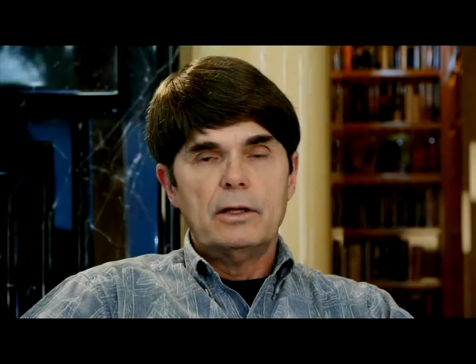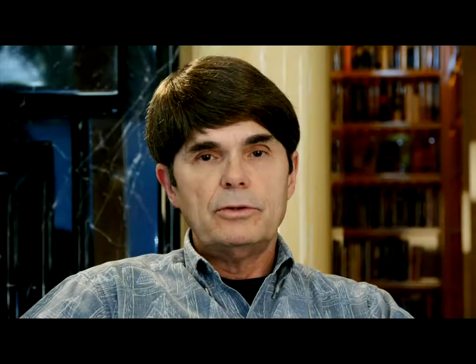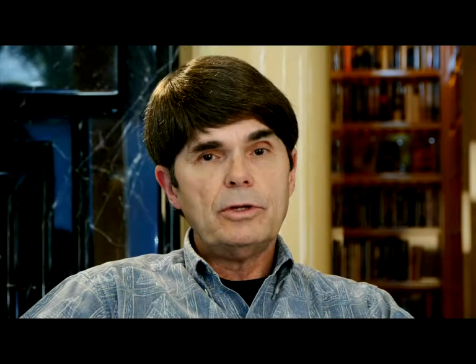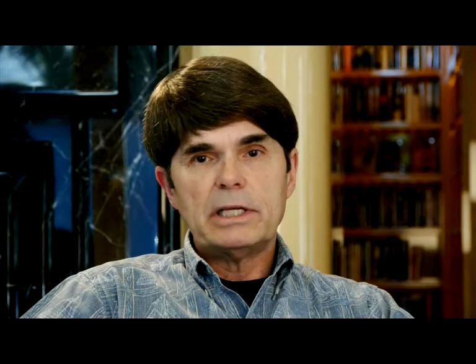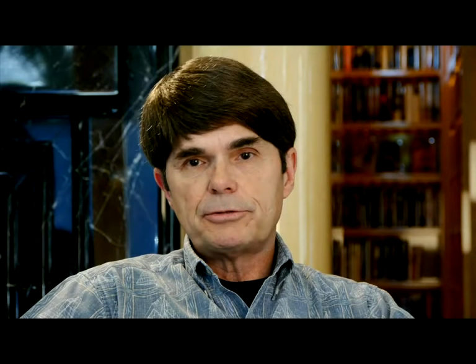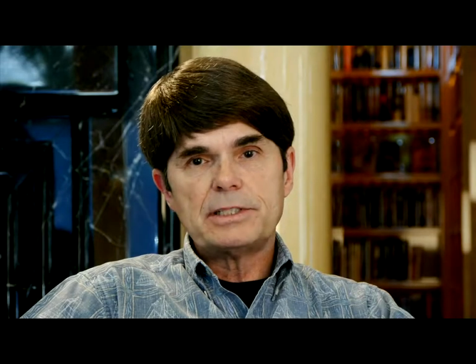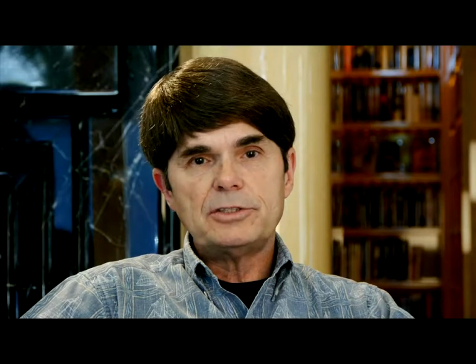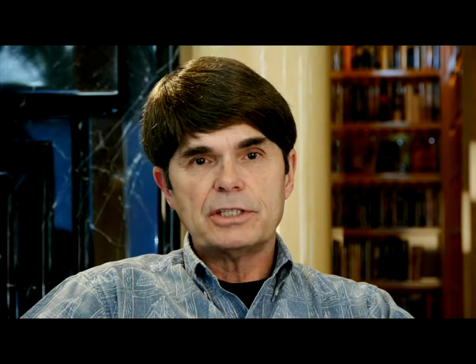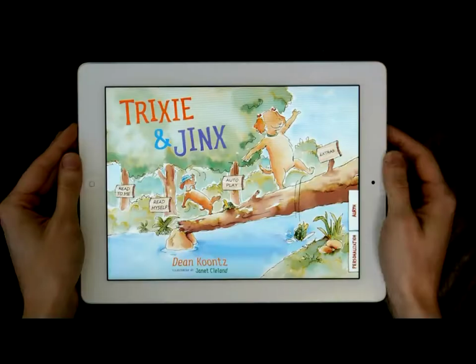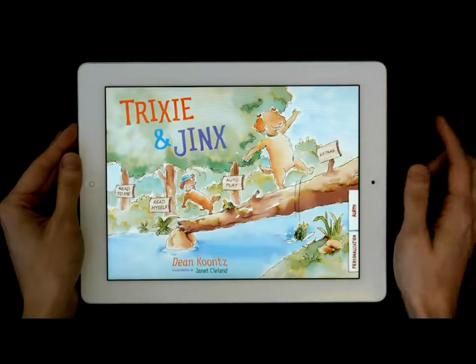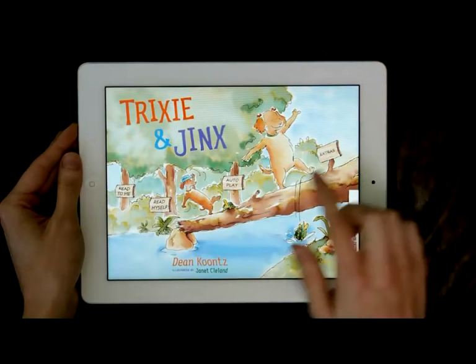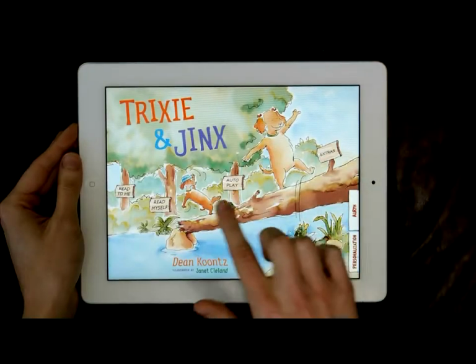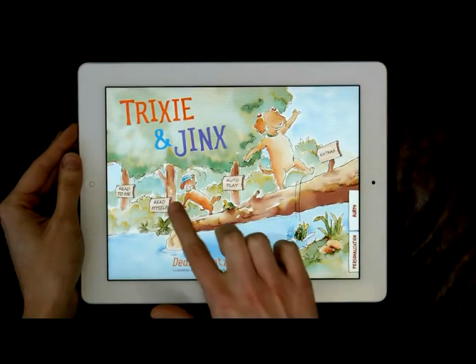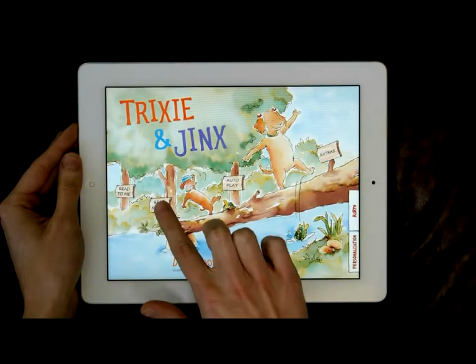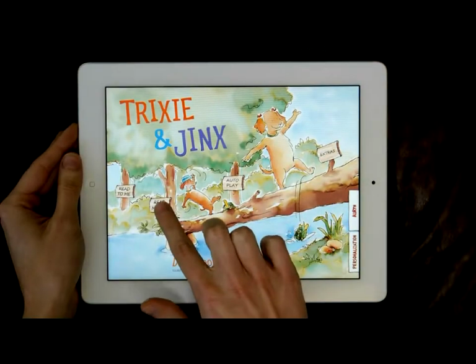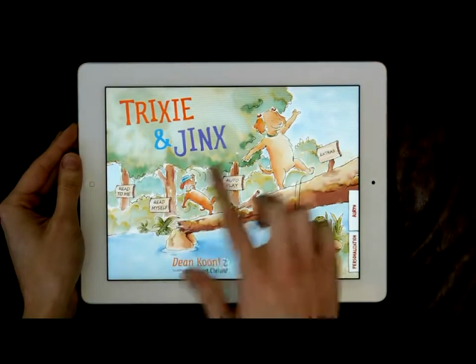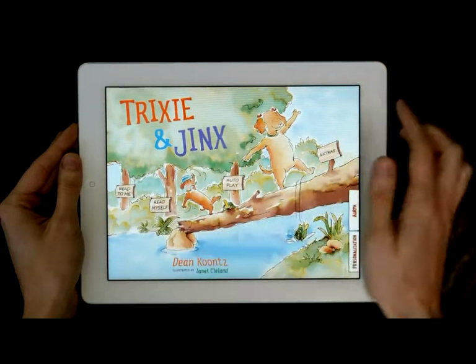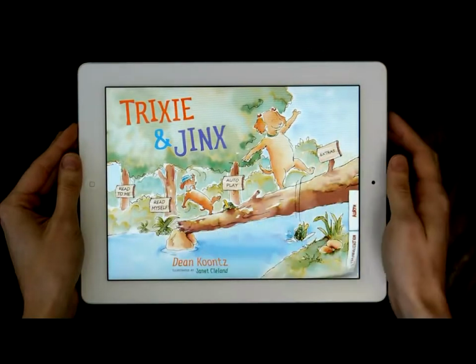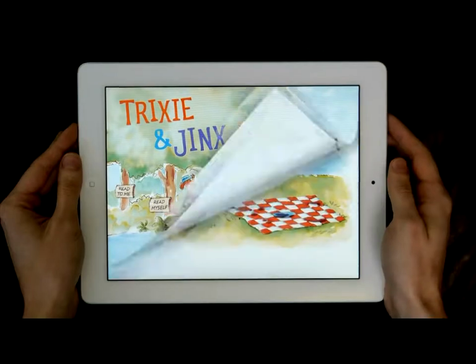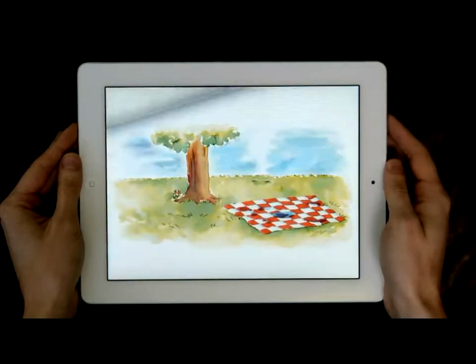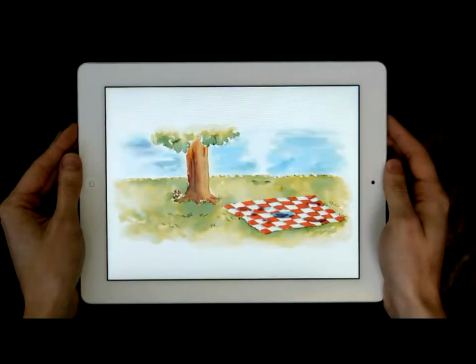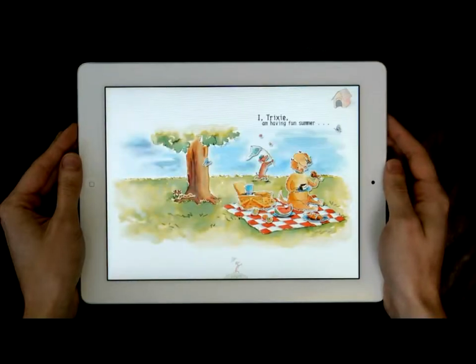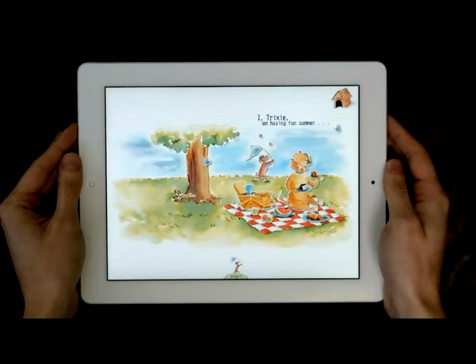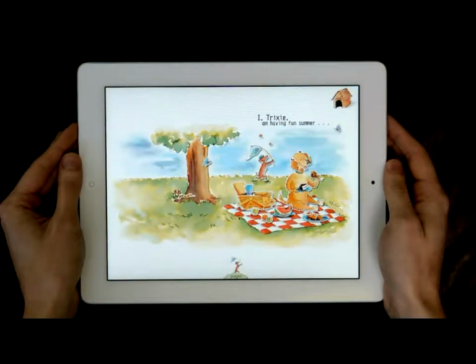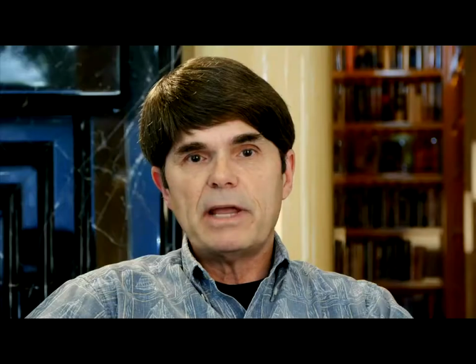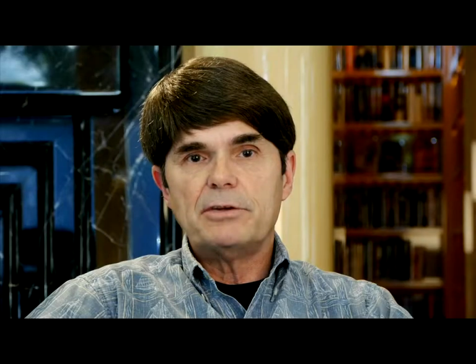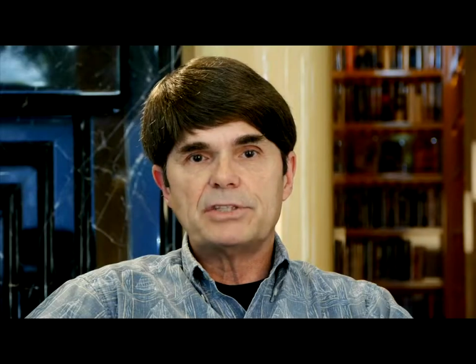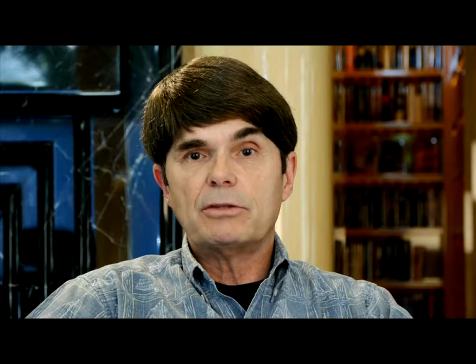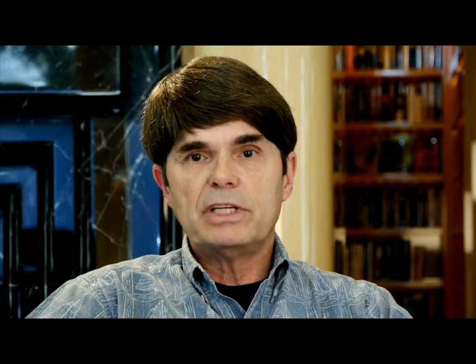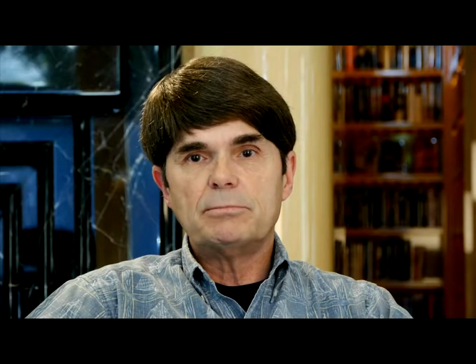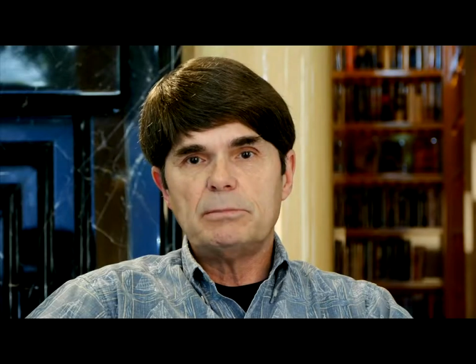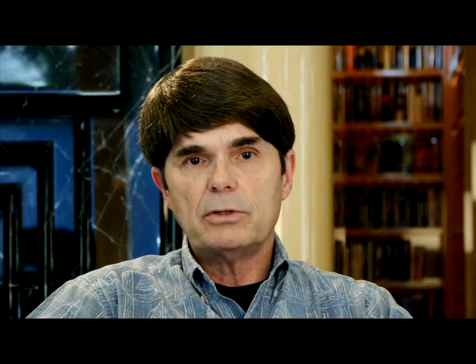You can read Trixie and Jinx on your own in the read myself mode, or hear the story read using the read to me mode.